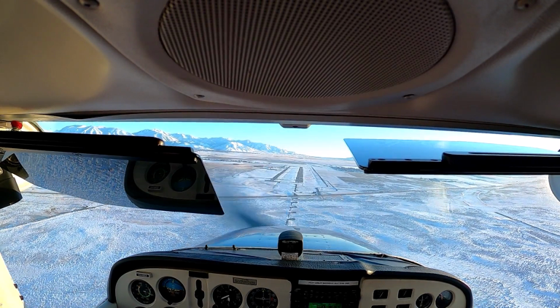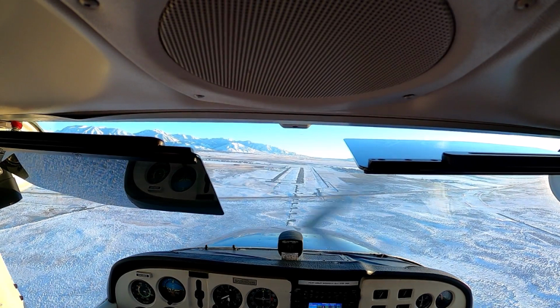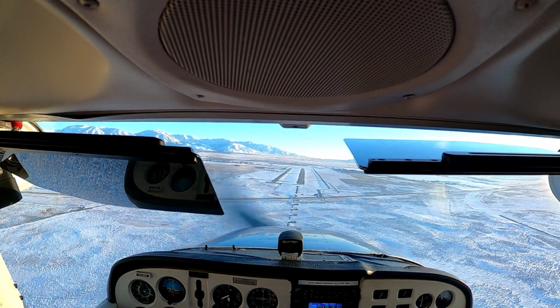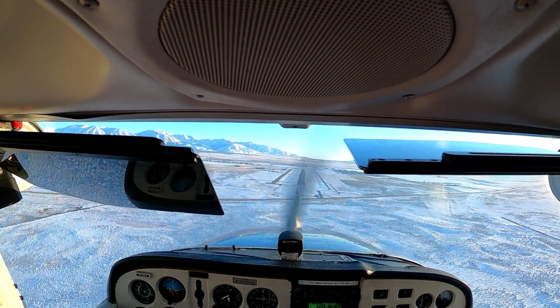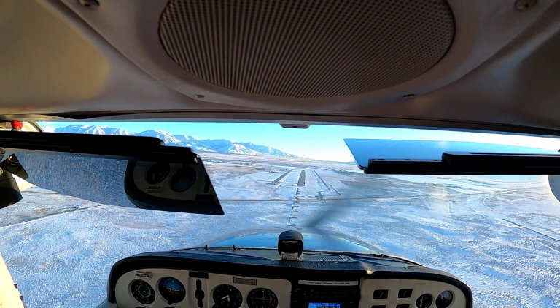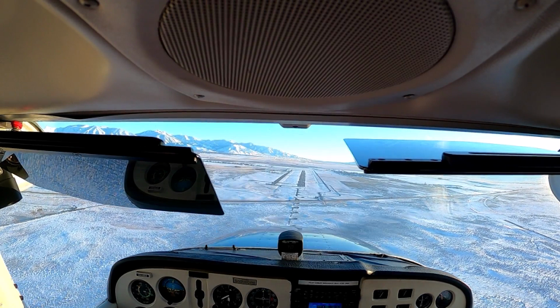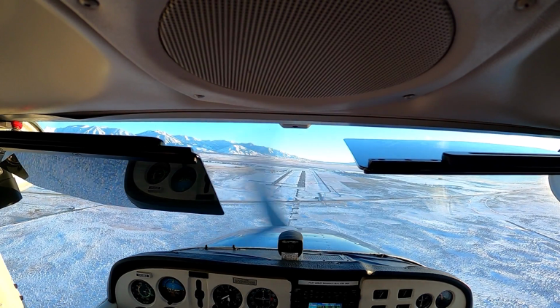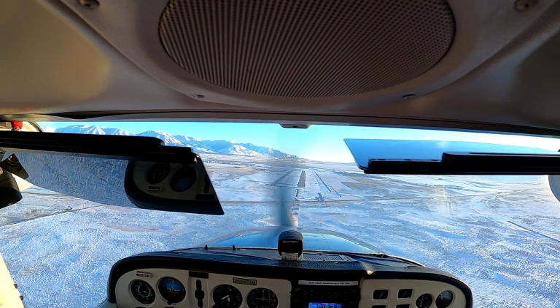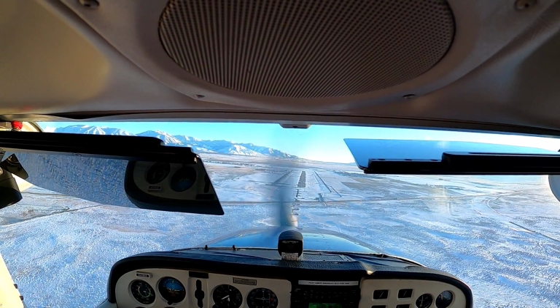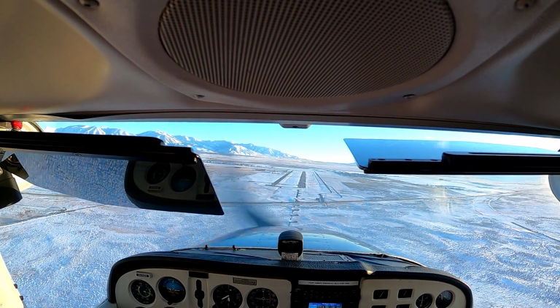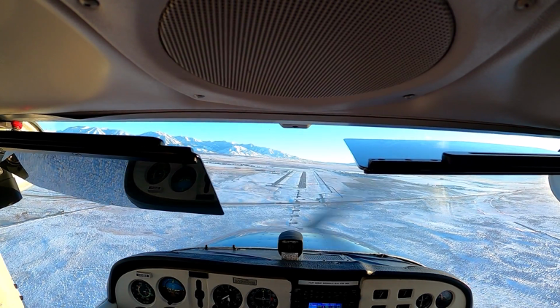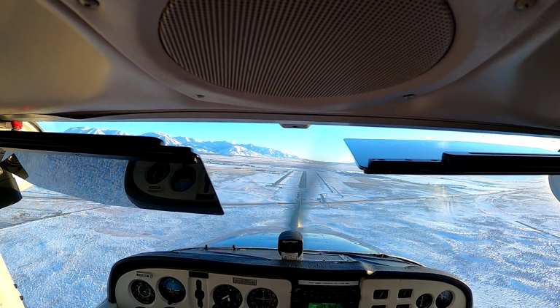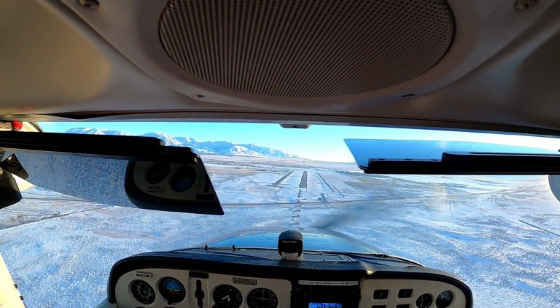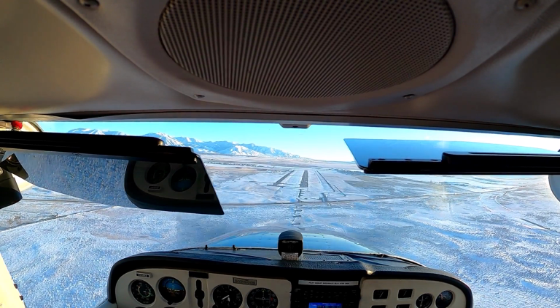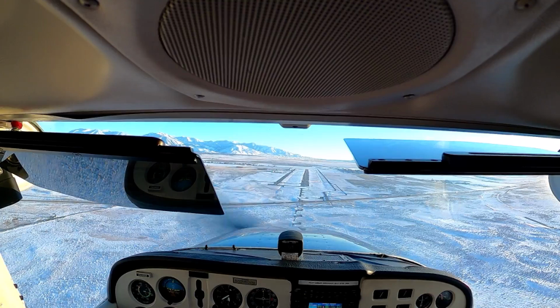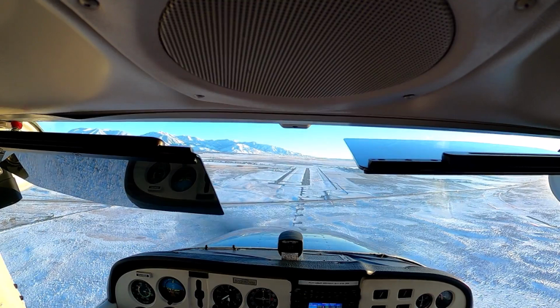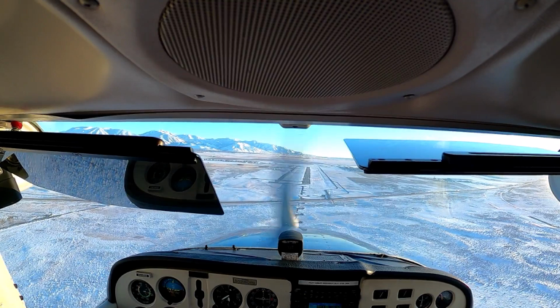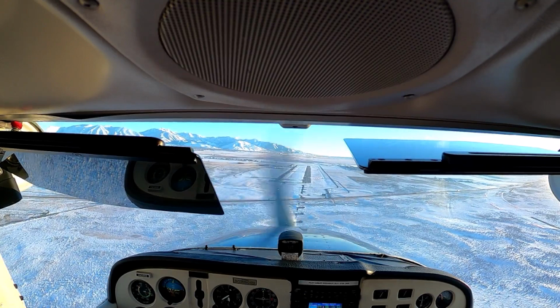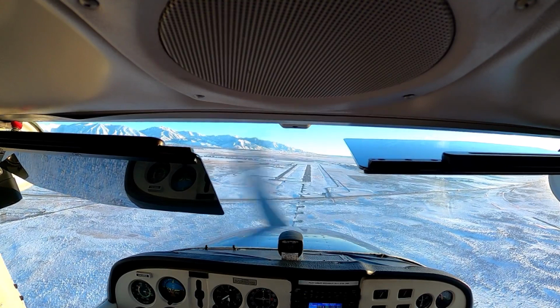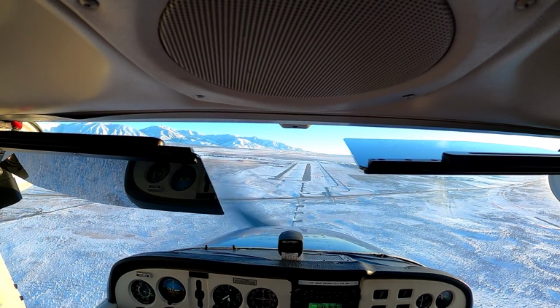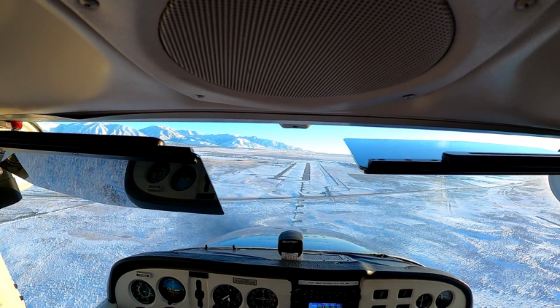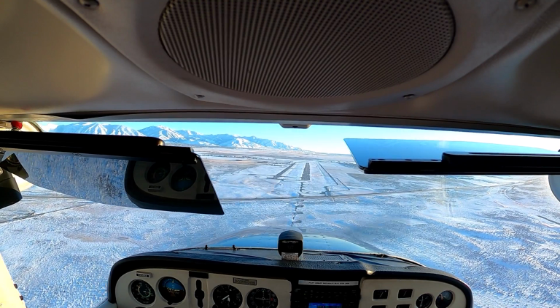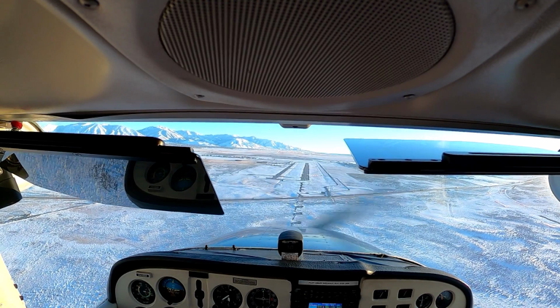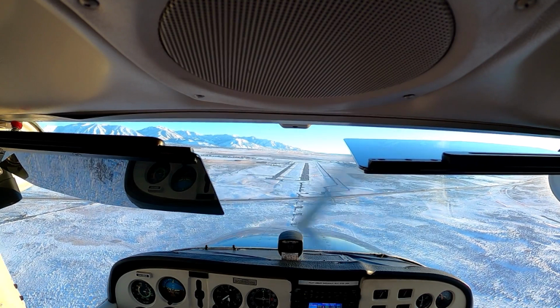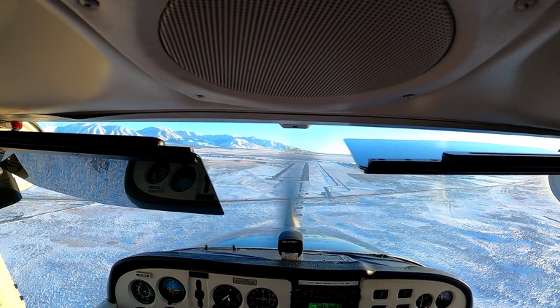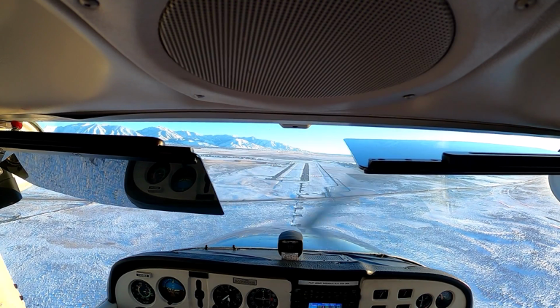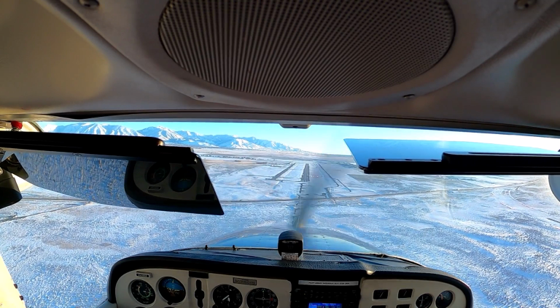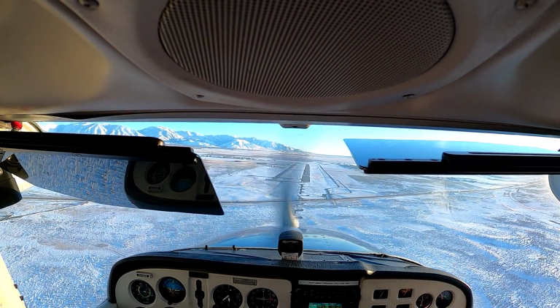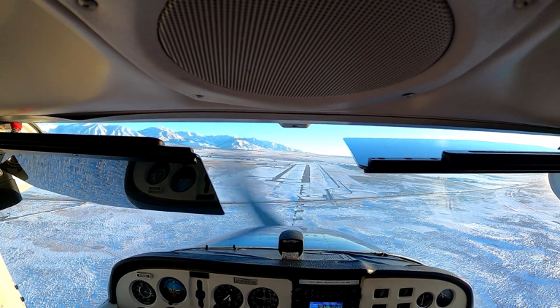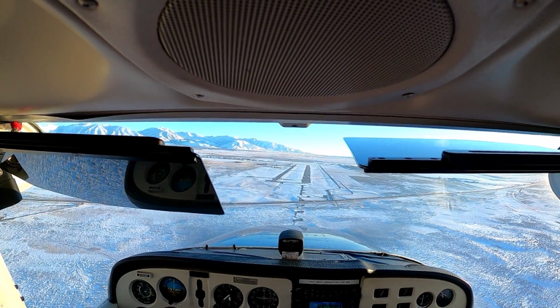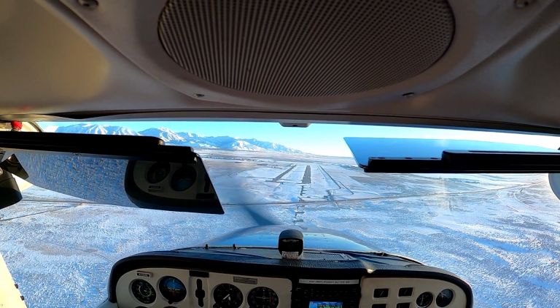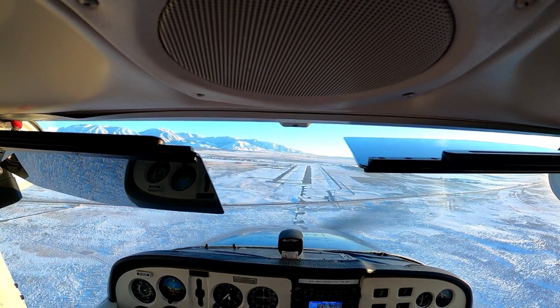Let's pull the power back a little bit more because we're really high. Speed — pitch for airspeed, power for altitude. So if we're high we can pull some of that power back.